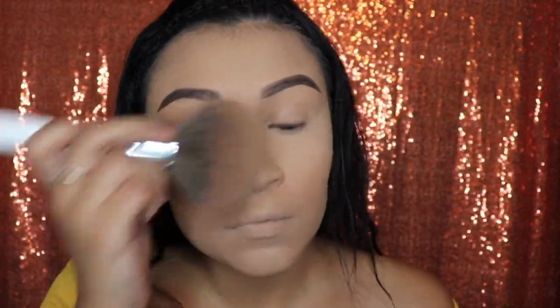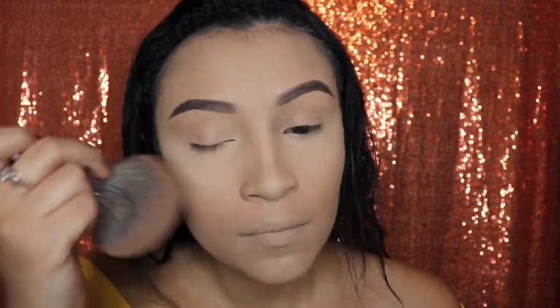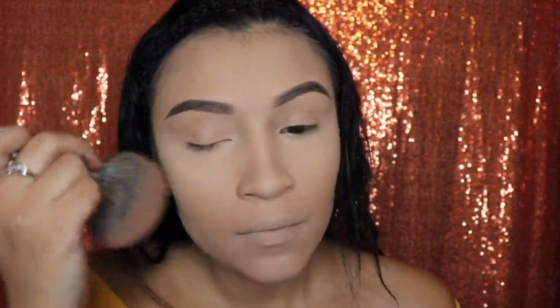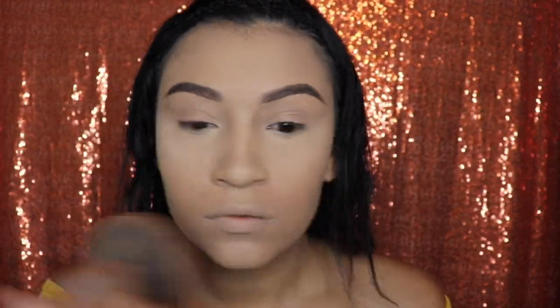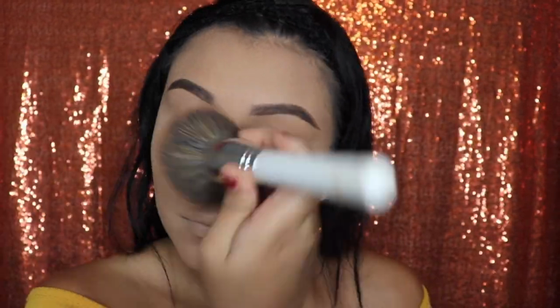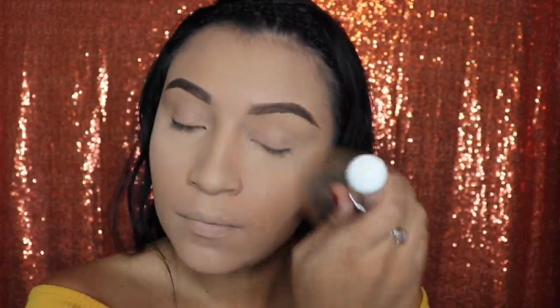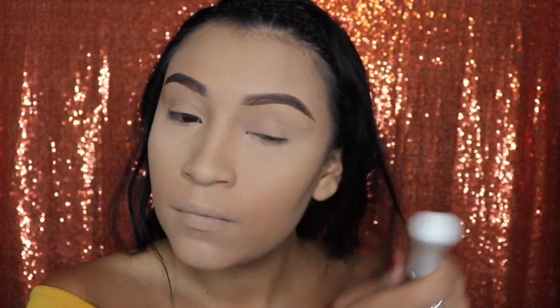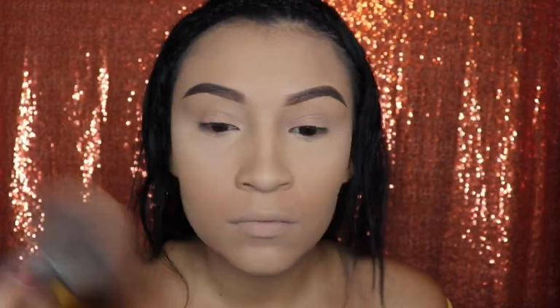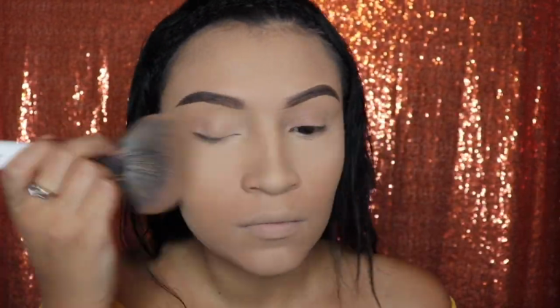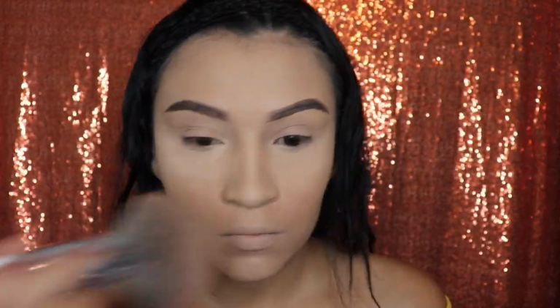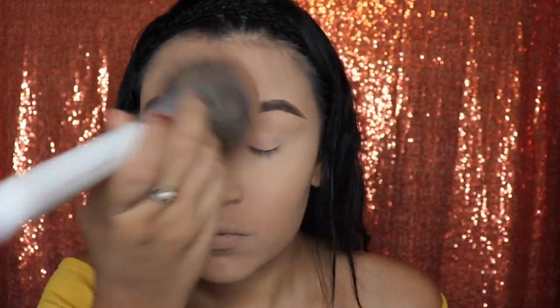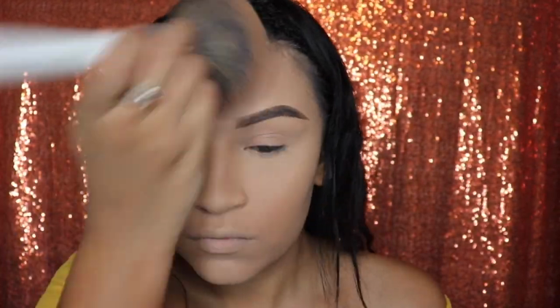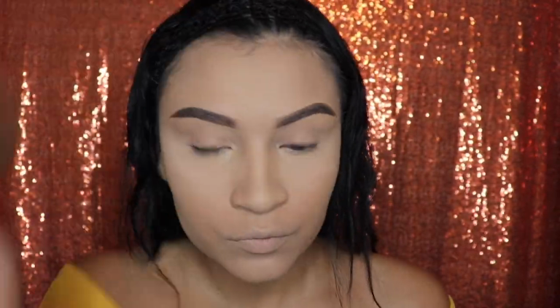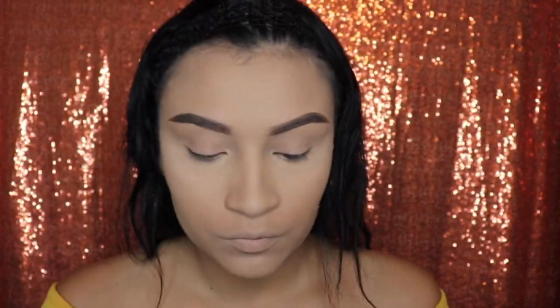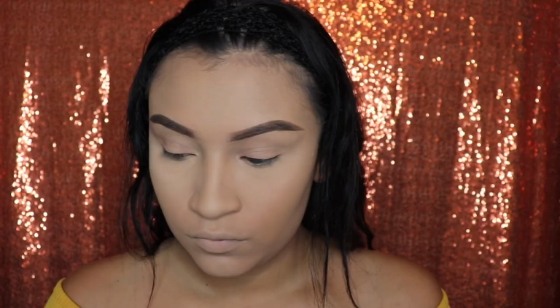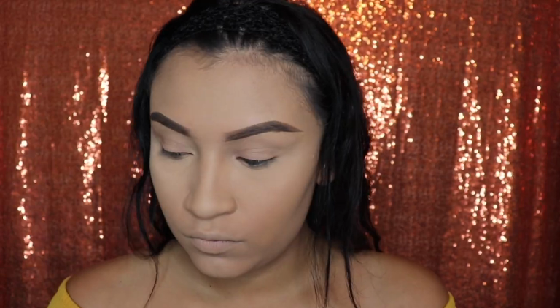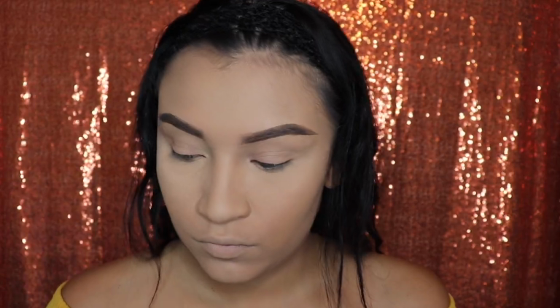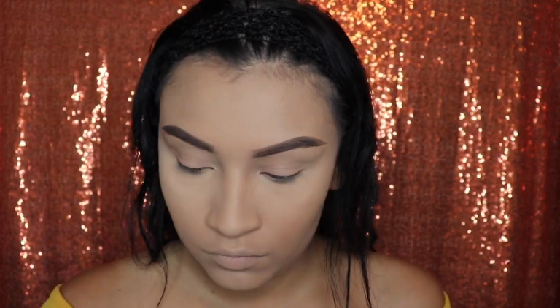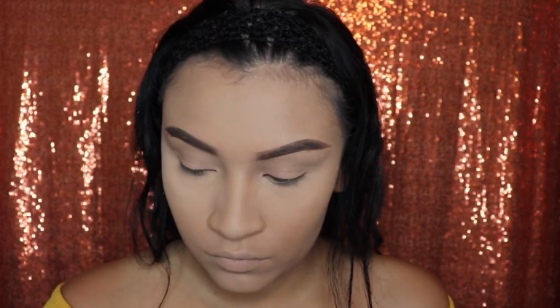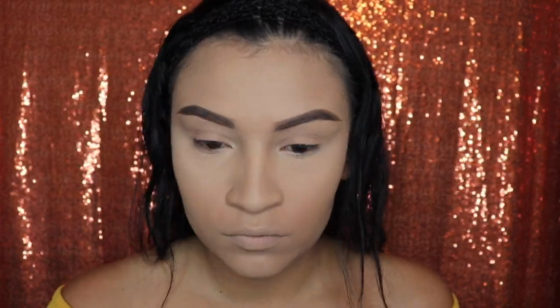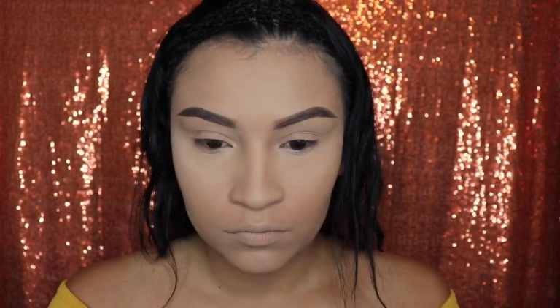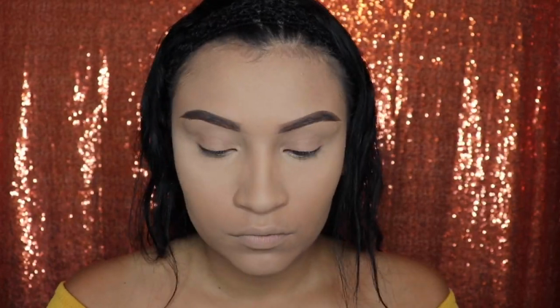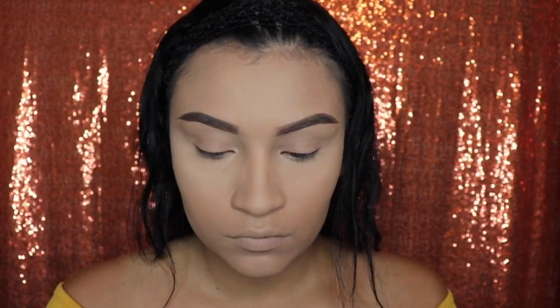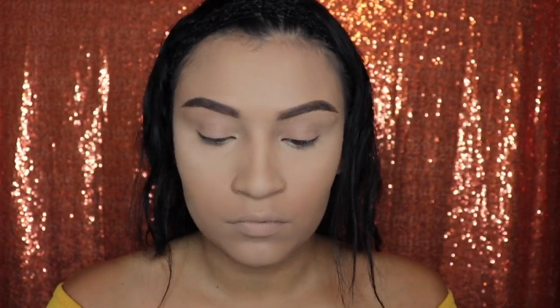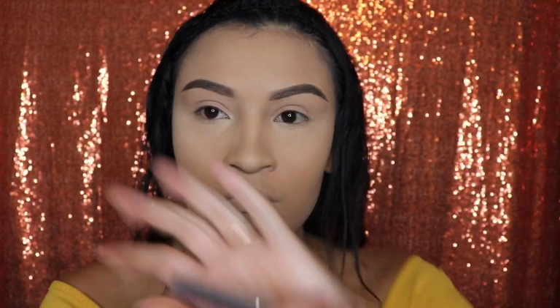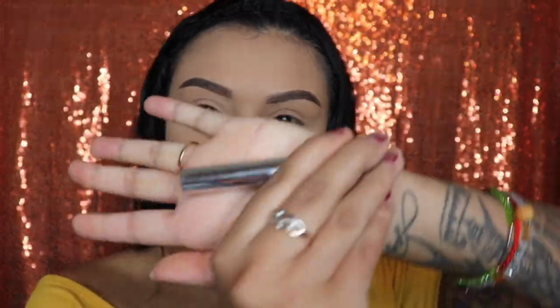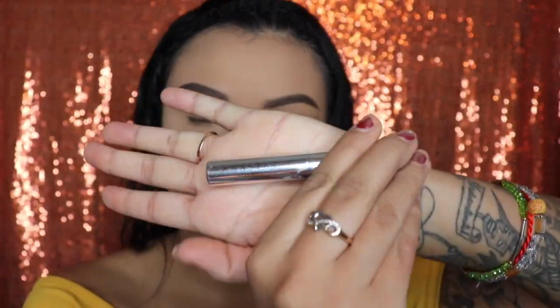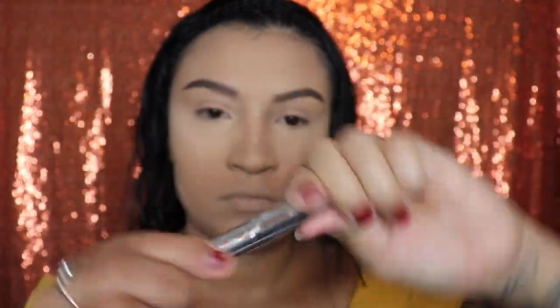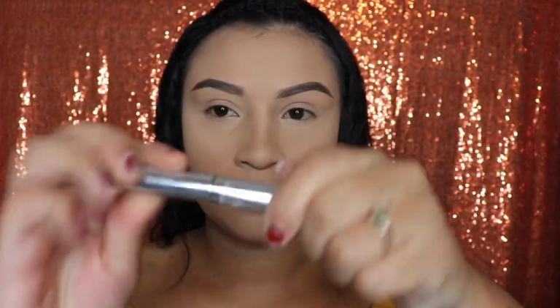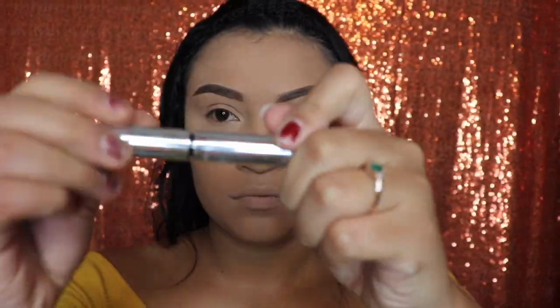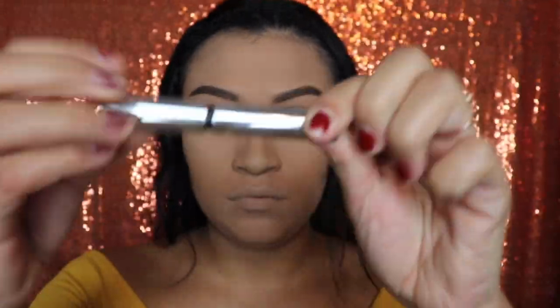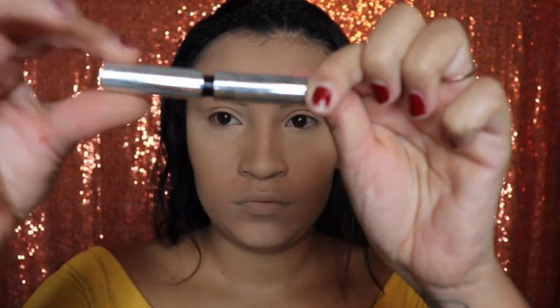Once my face is all set, I'm going to be going in with the Anastasia Brow Gel just so it can keep all the little hairs in their place.